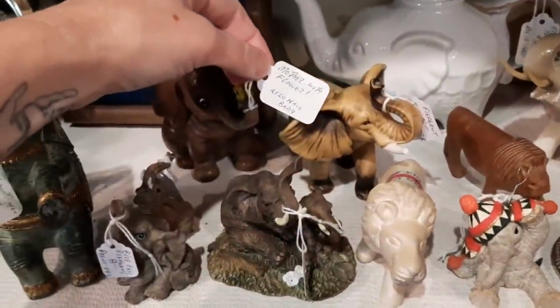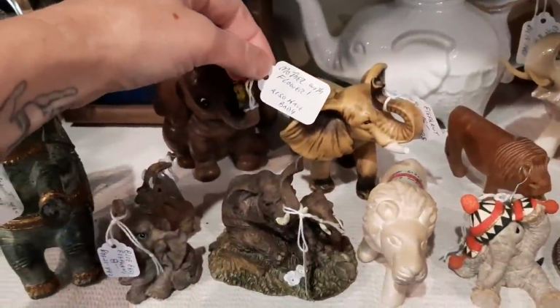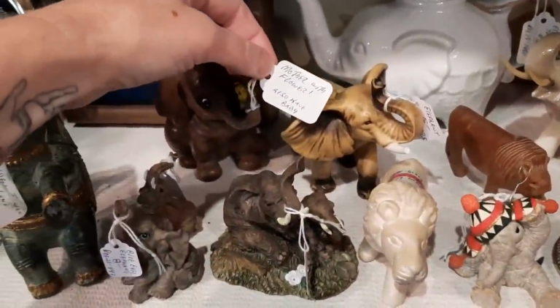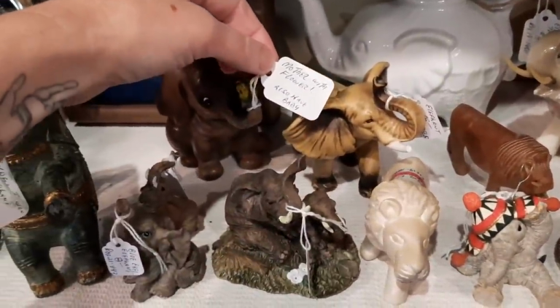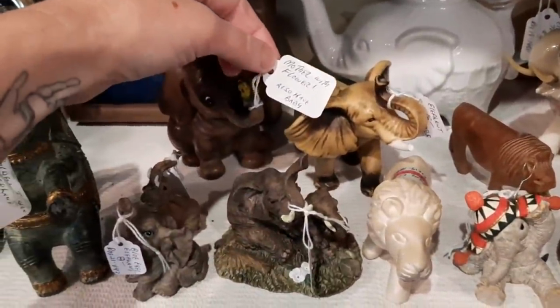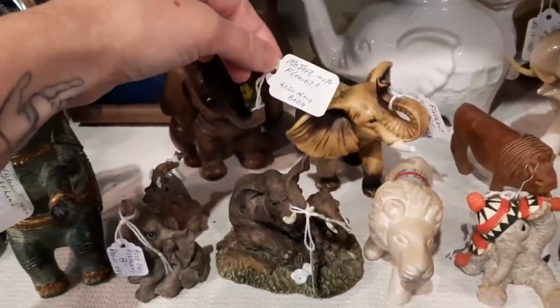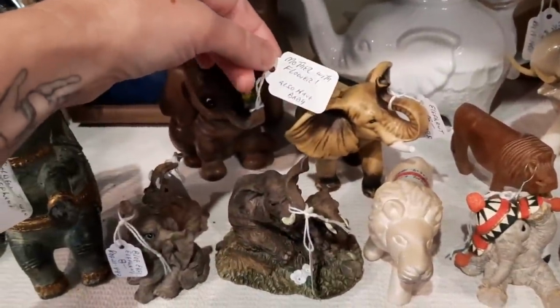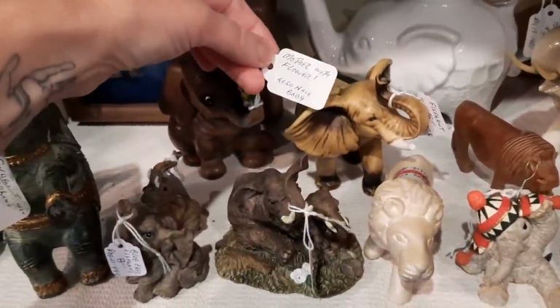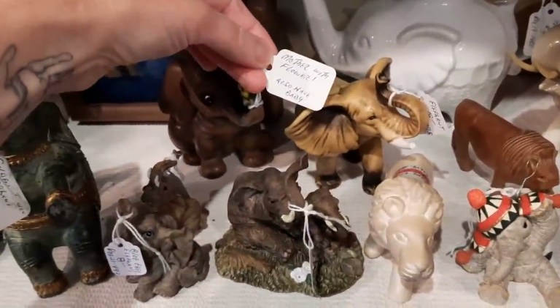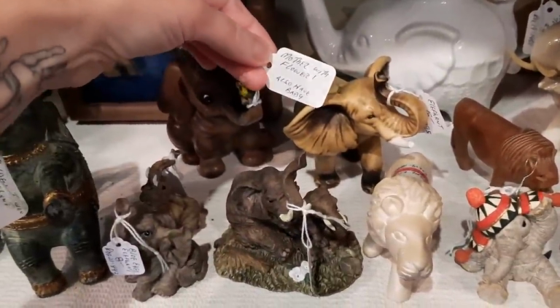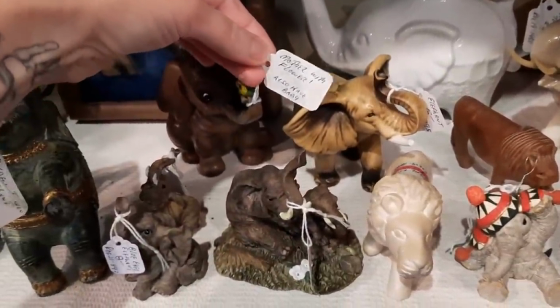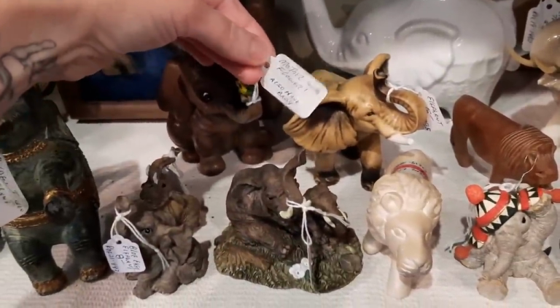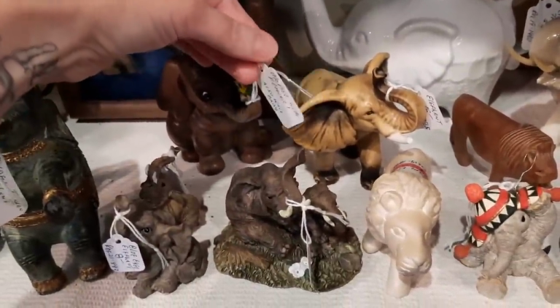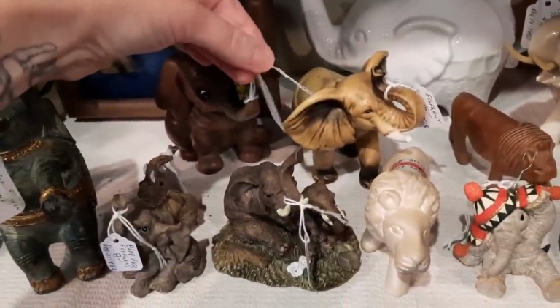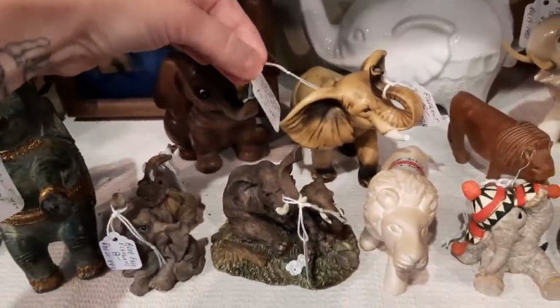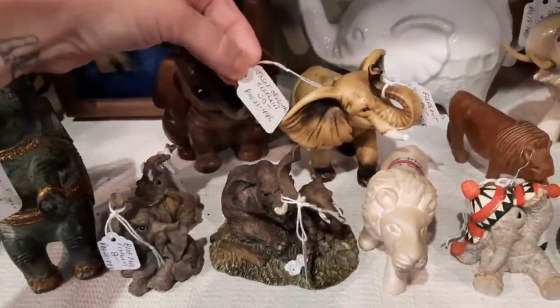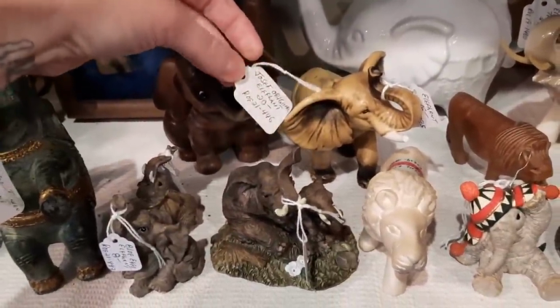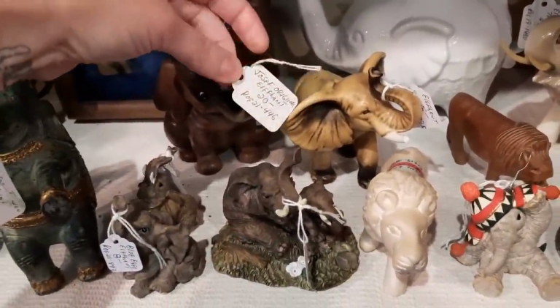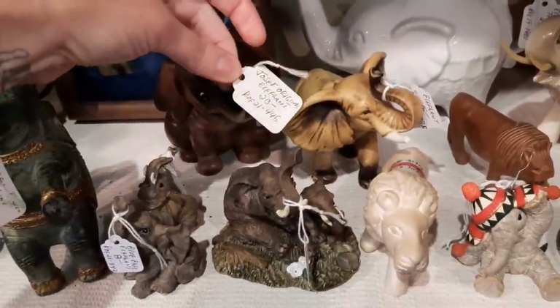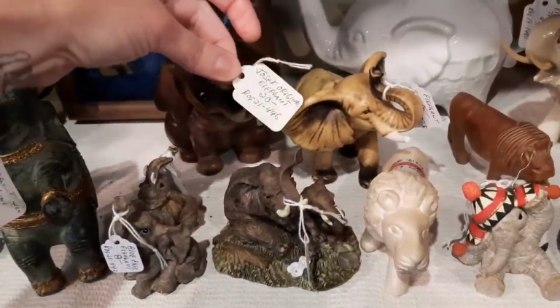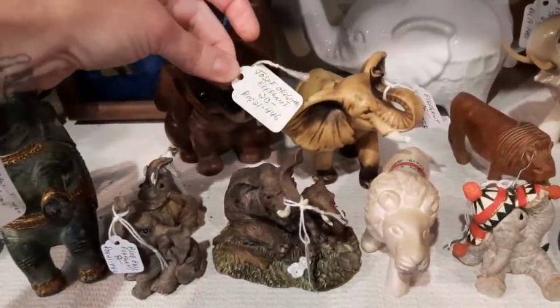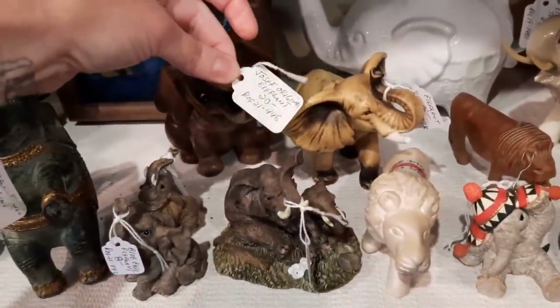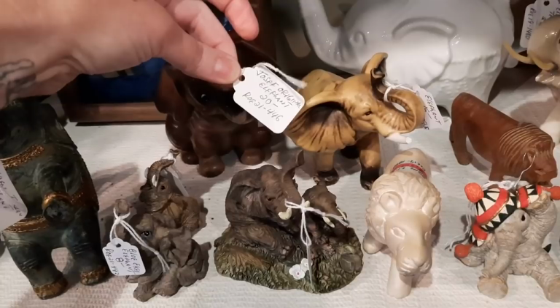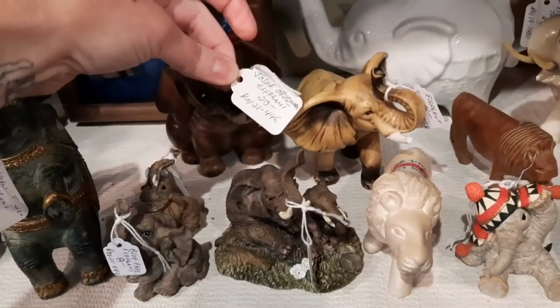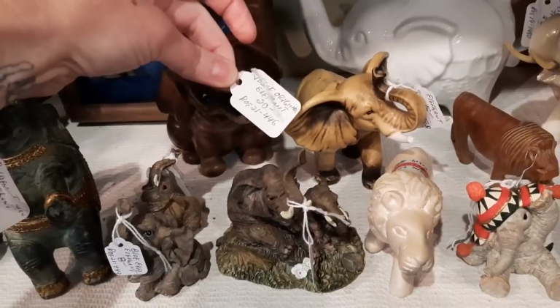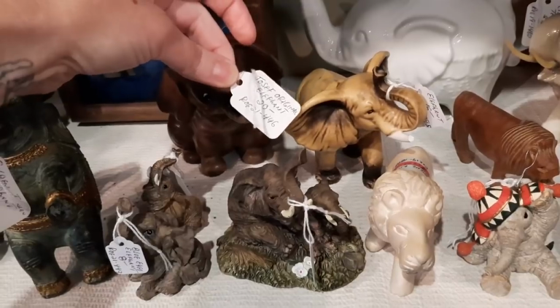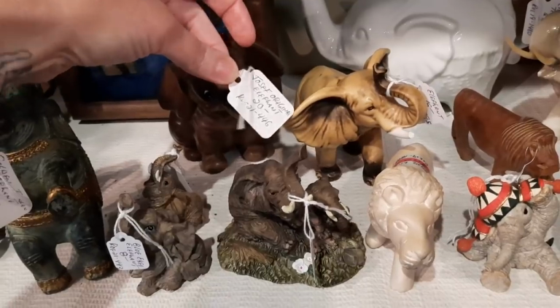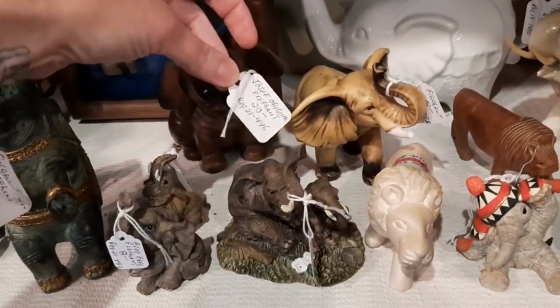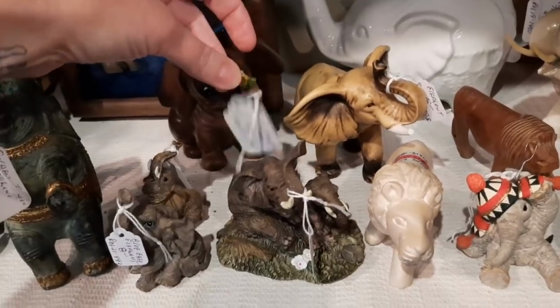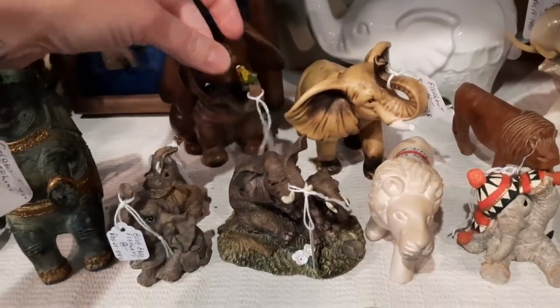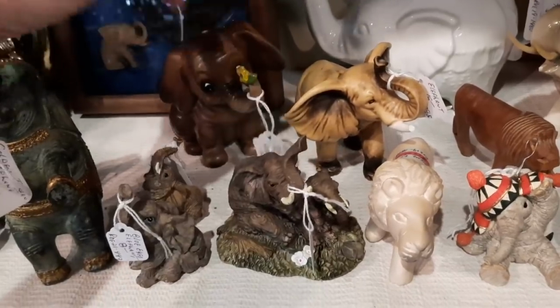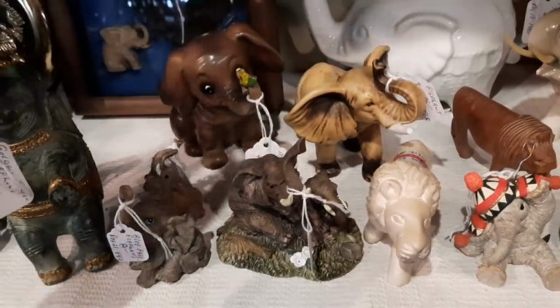Oh, a mother elephant with a flower — and she also has the baby. That's cute!